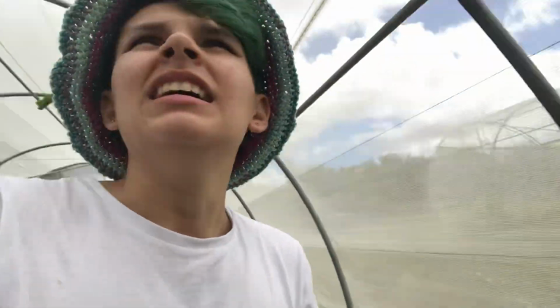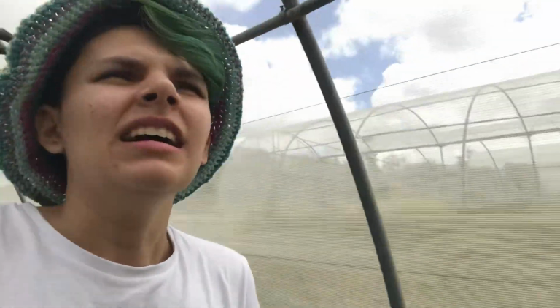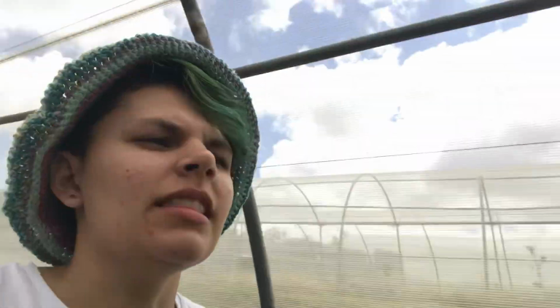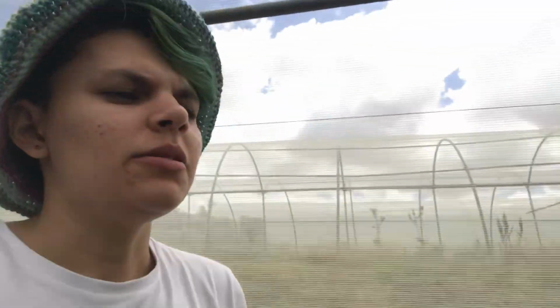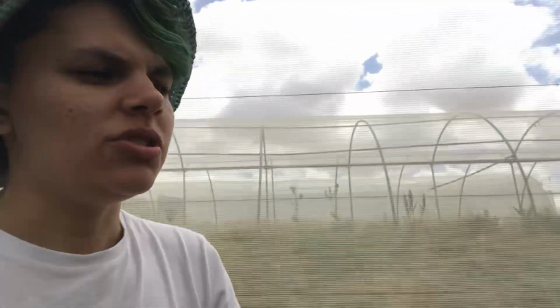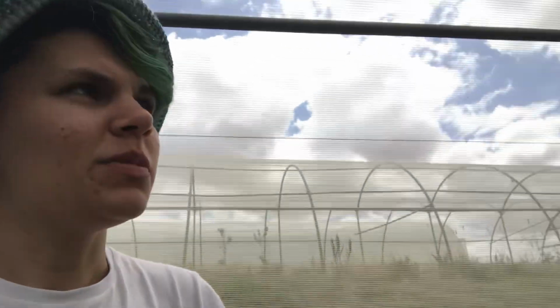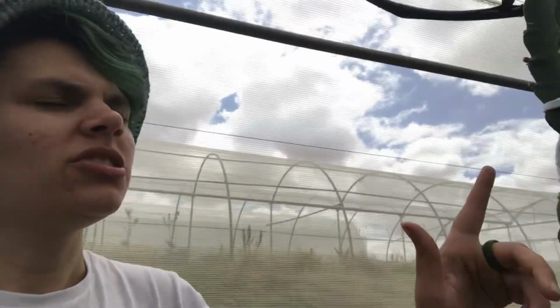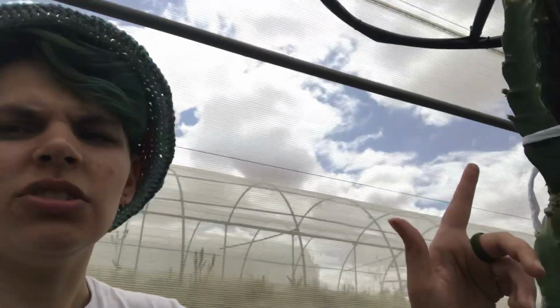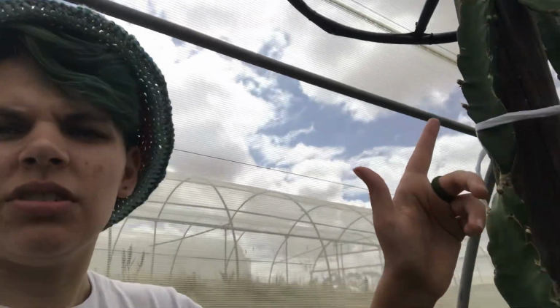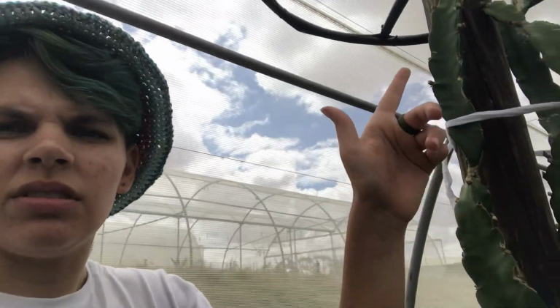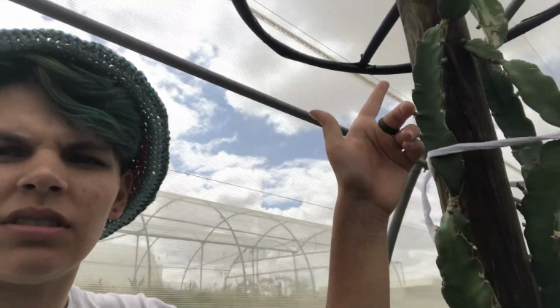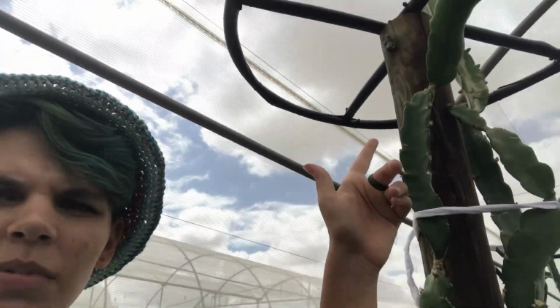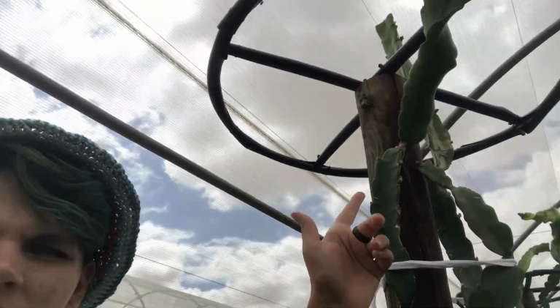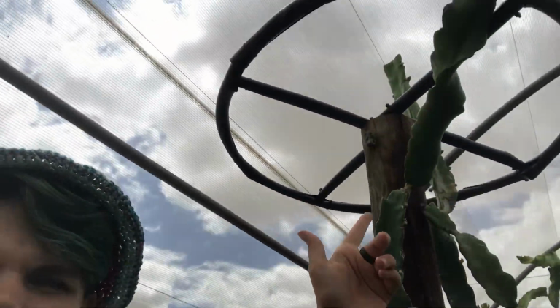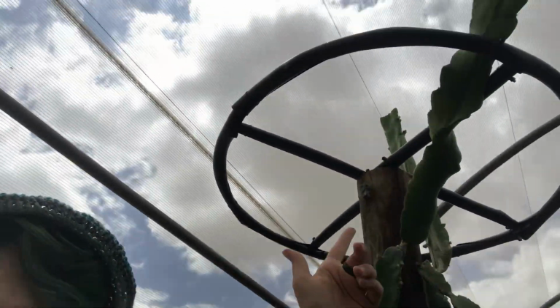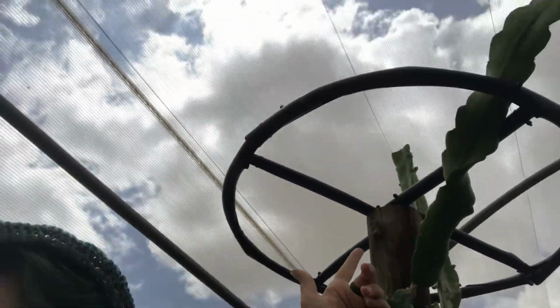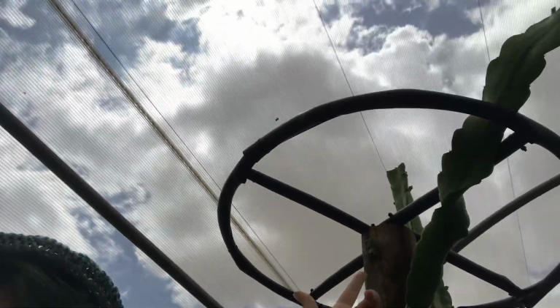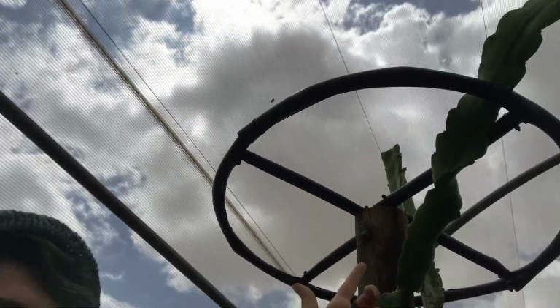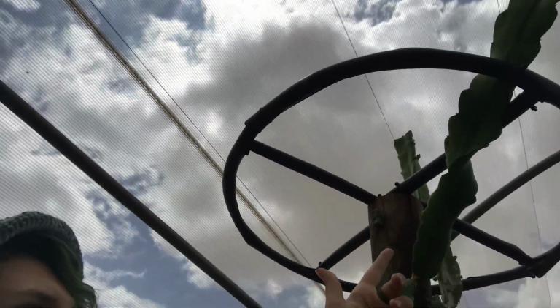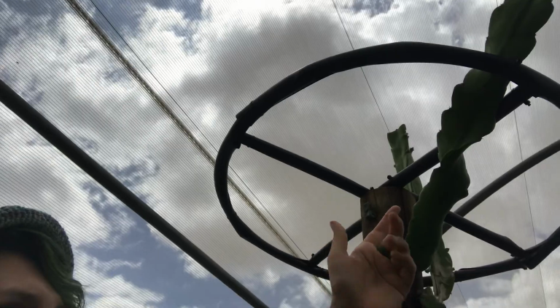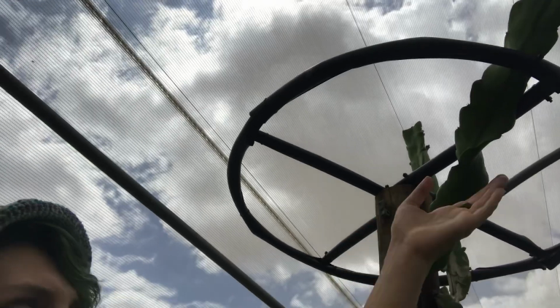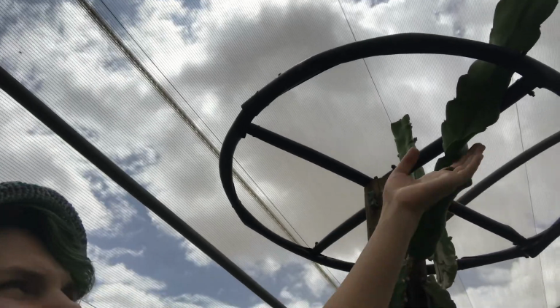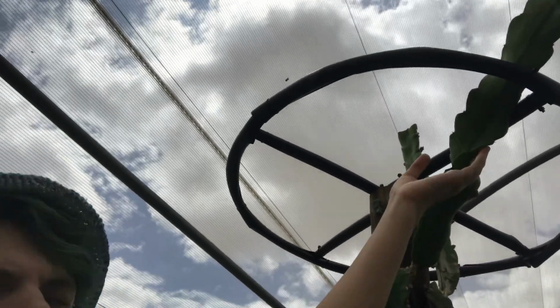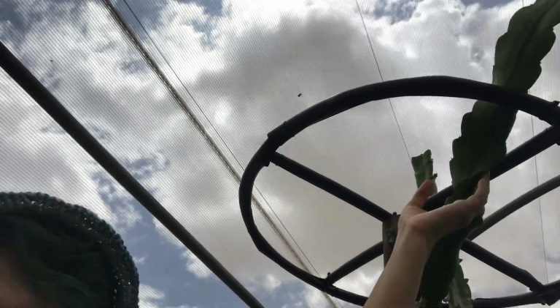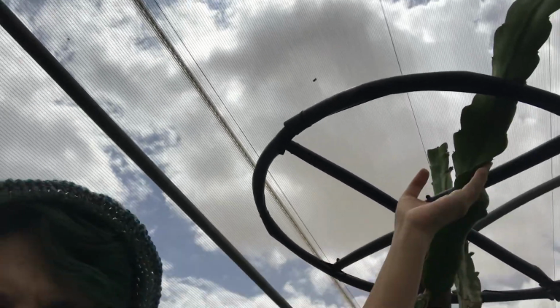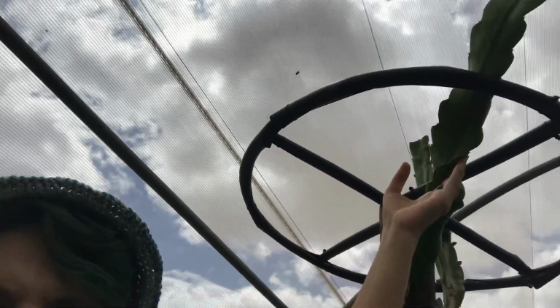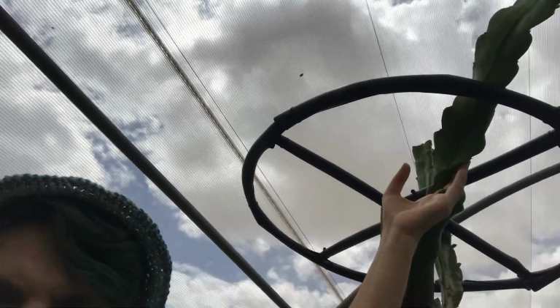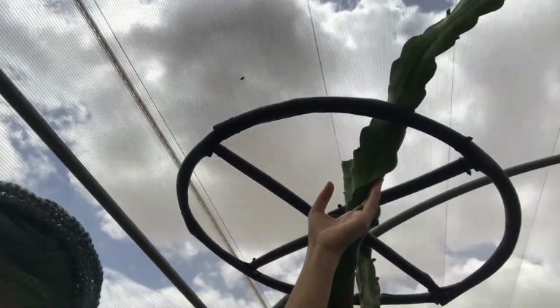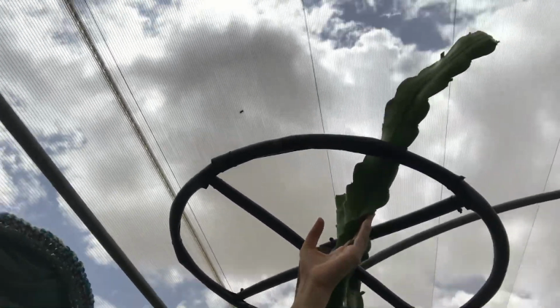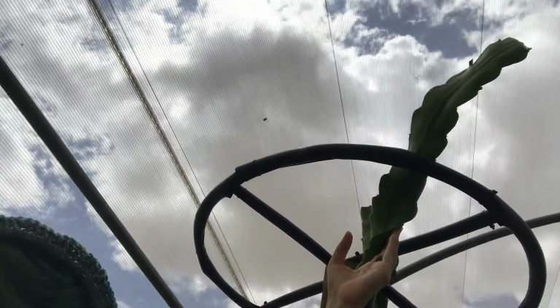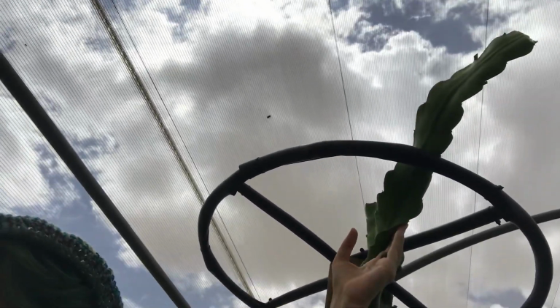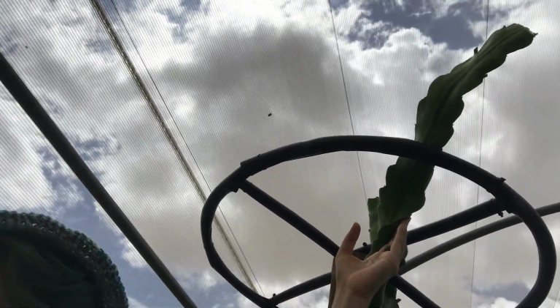And then we just make sure the plant goes through the area of the hoop that suits it.